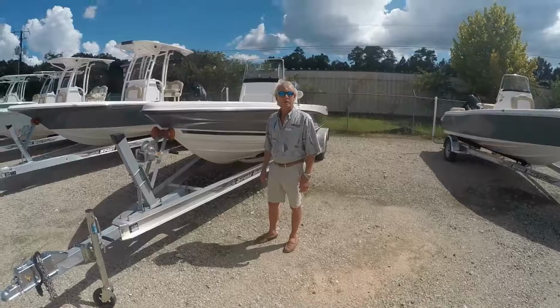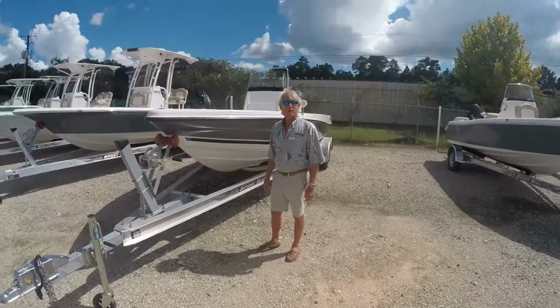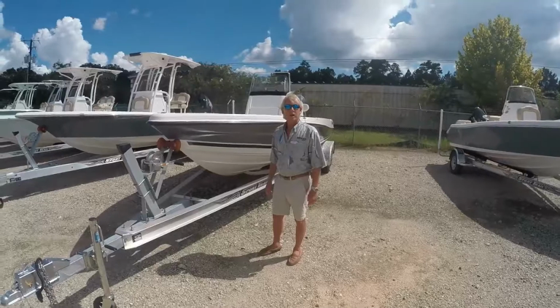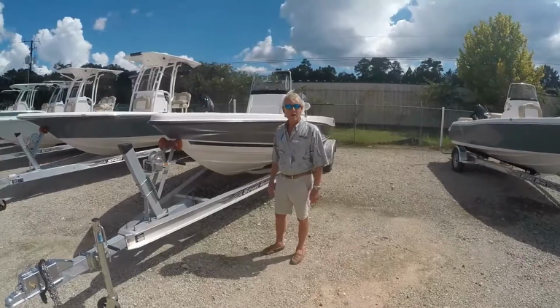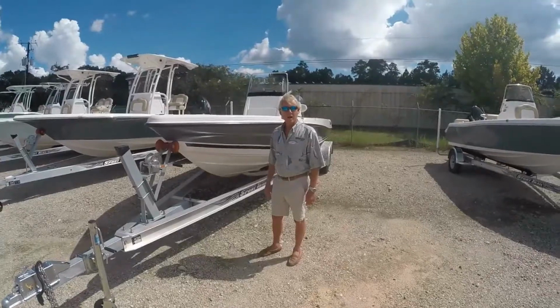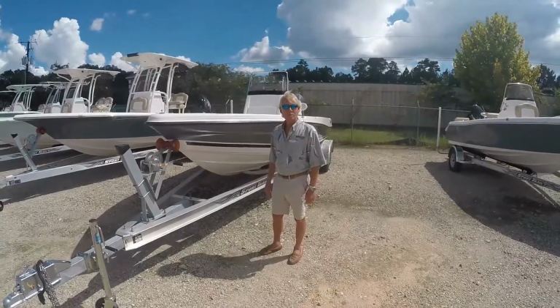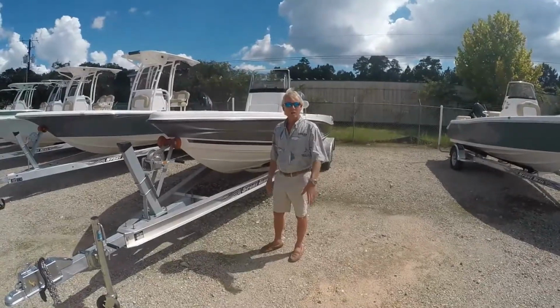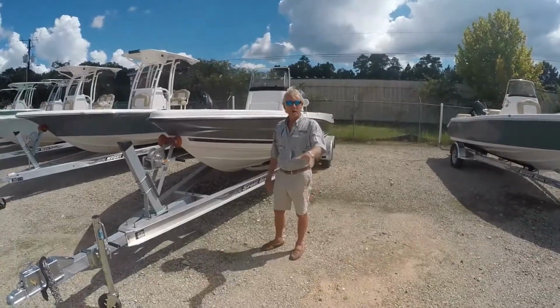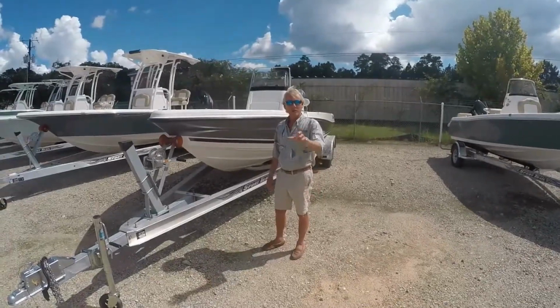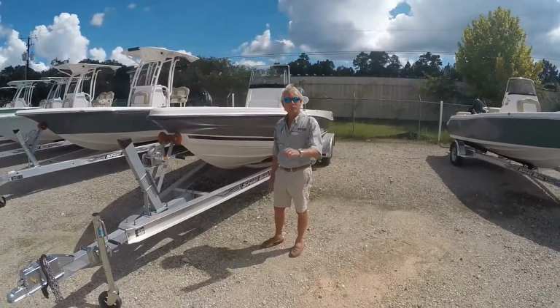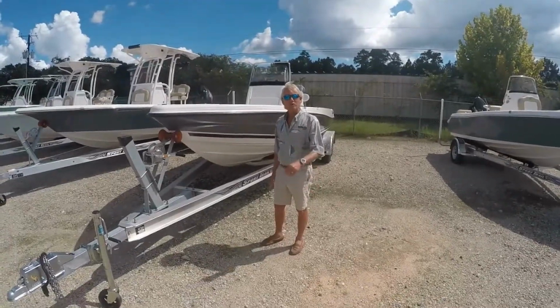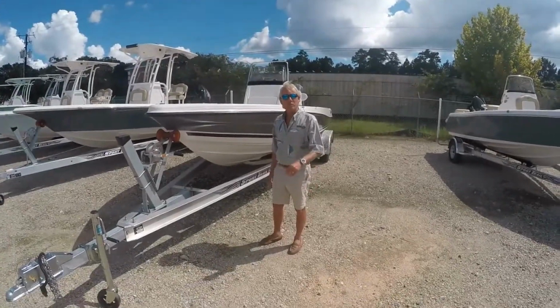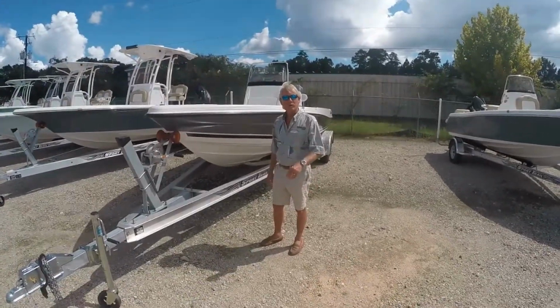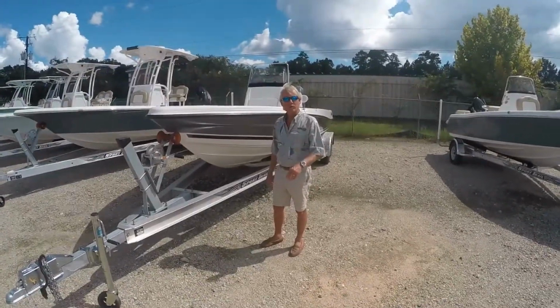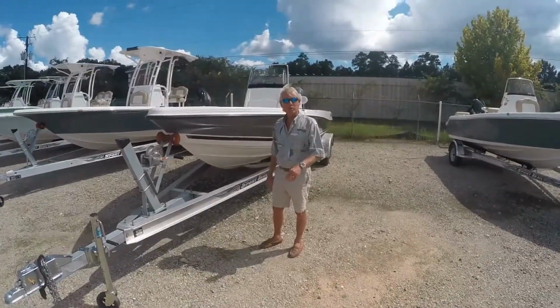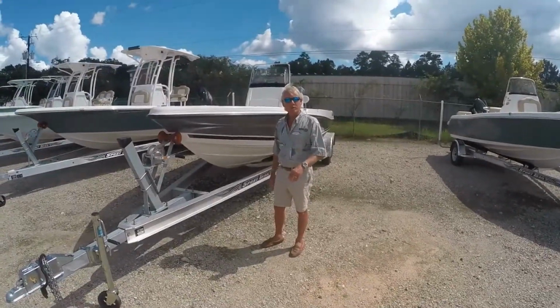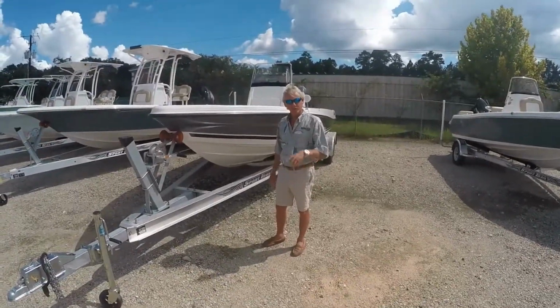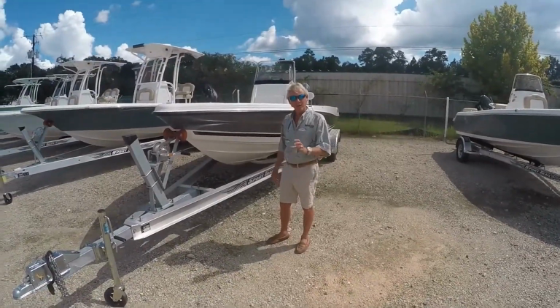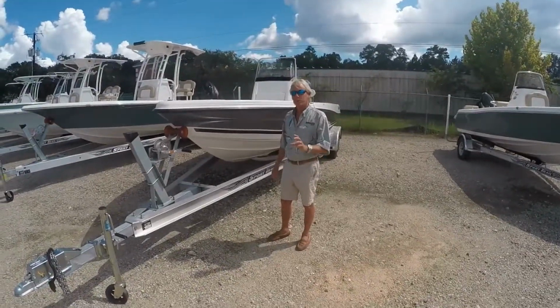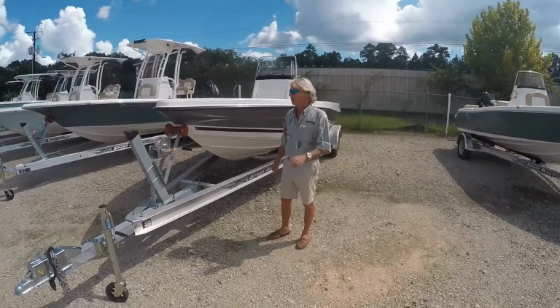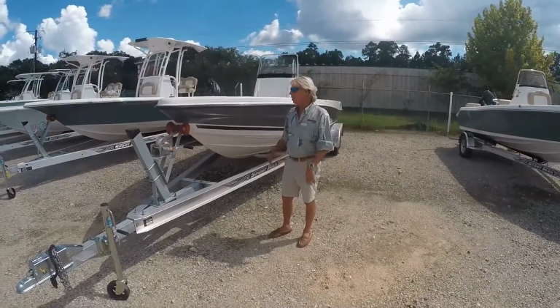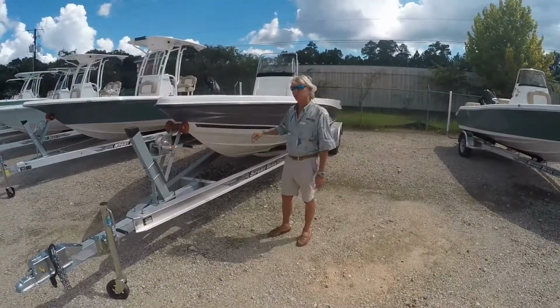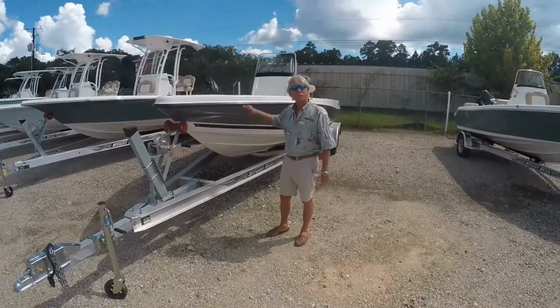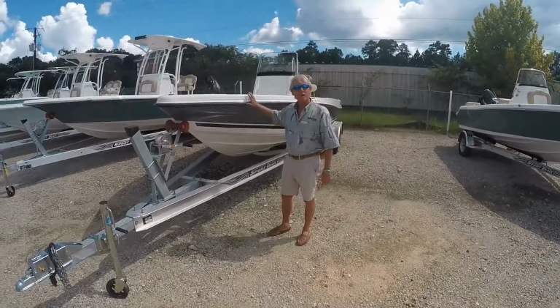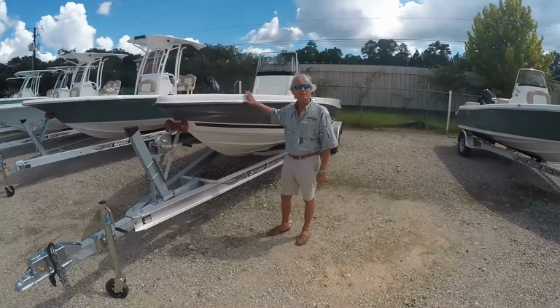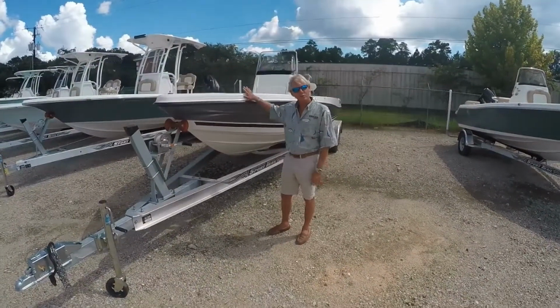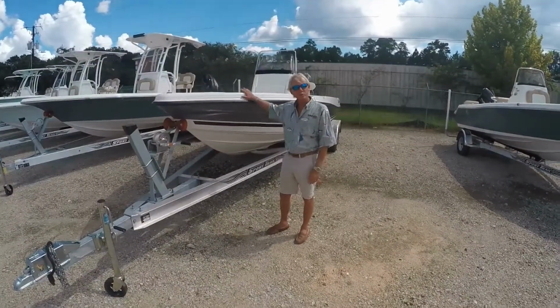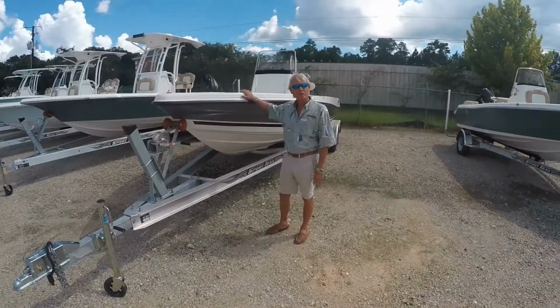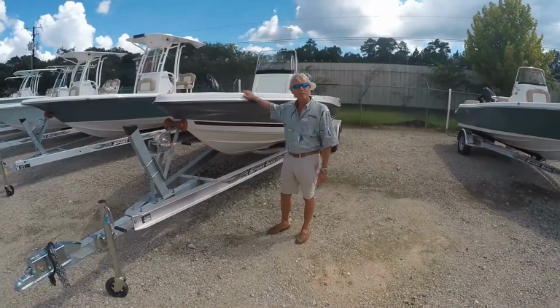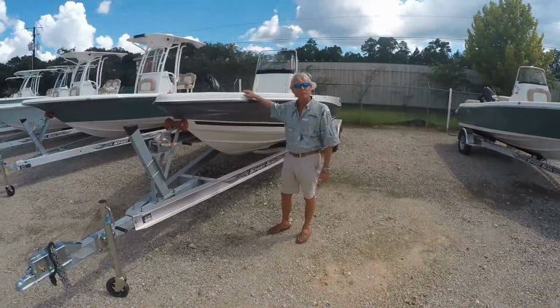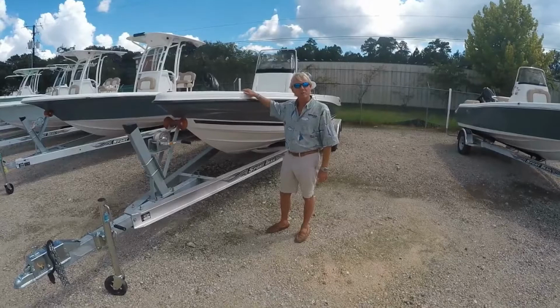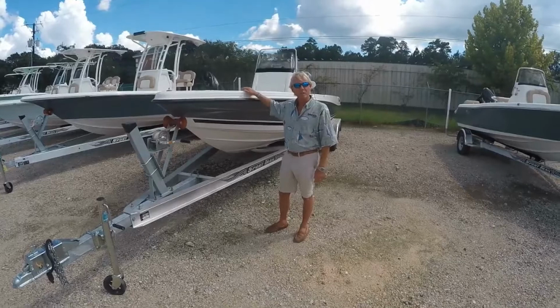Hi, I'm Rob Pond with Ocean Marine Group, and today we're going to go over the Triton 220 LTS.